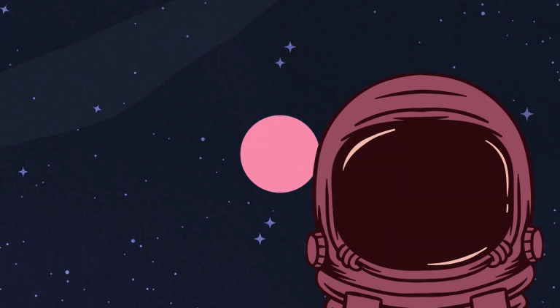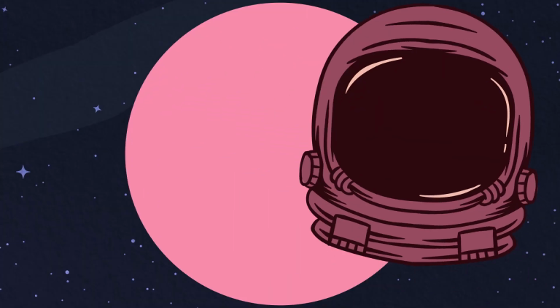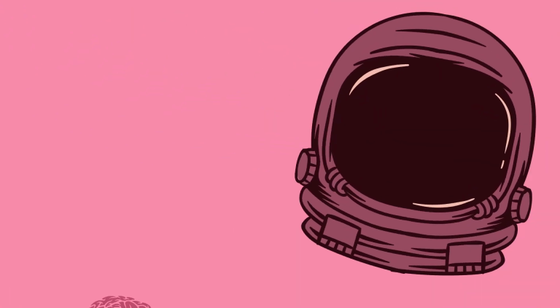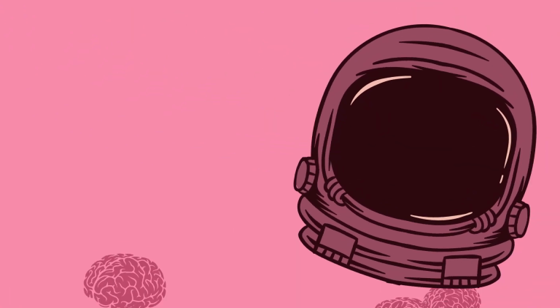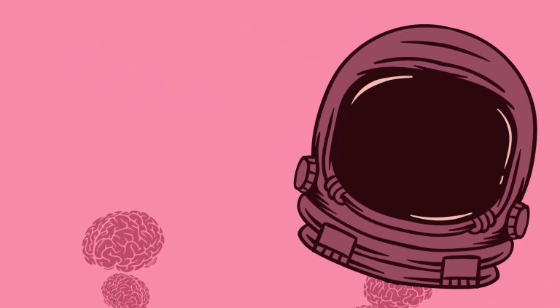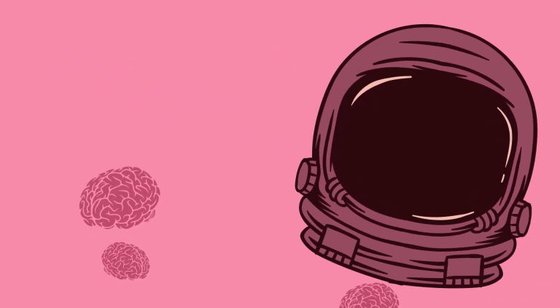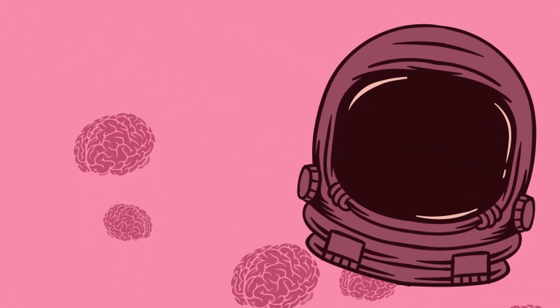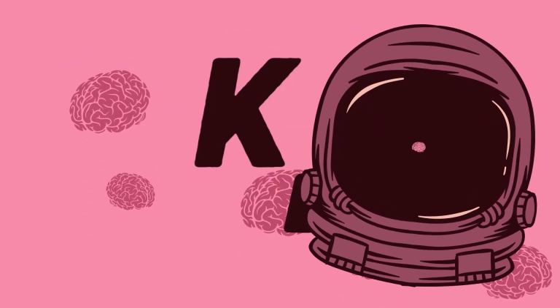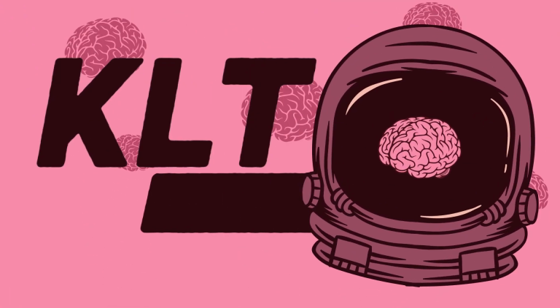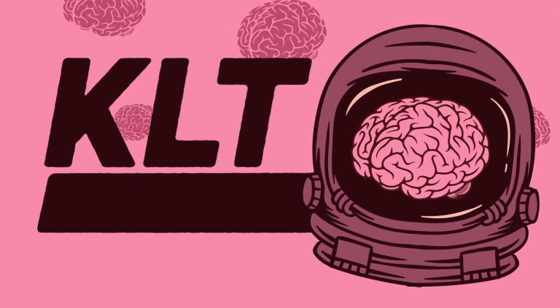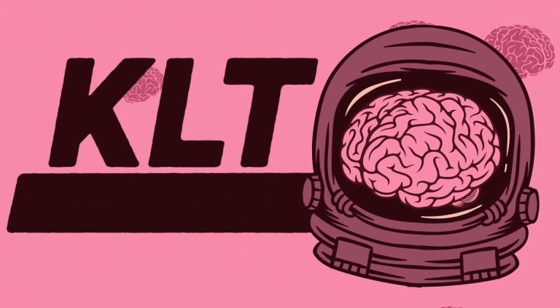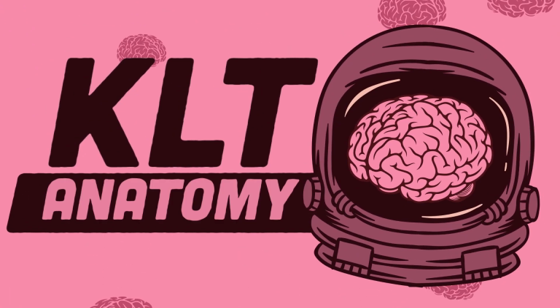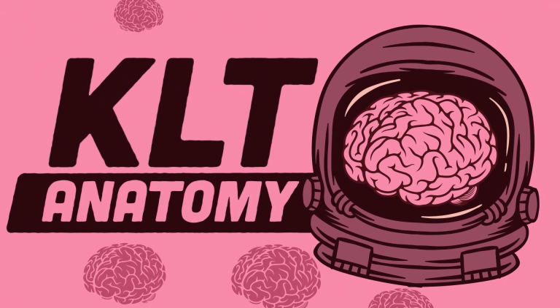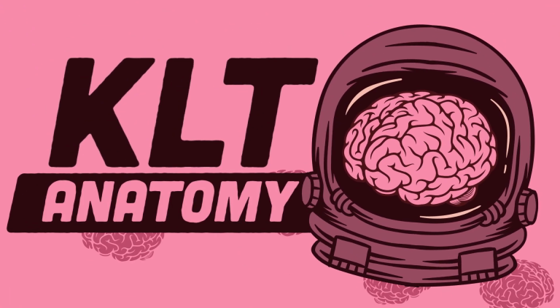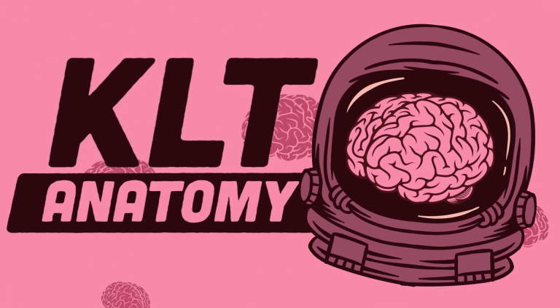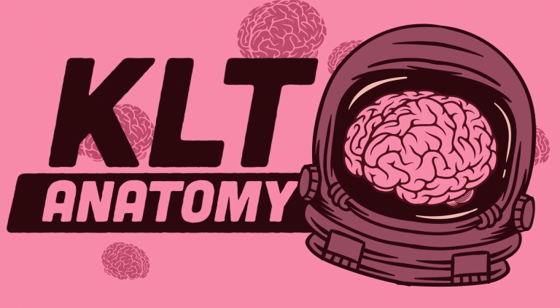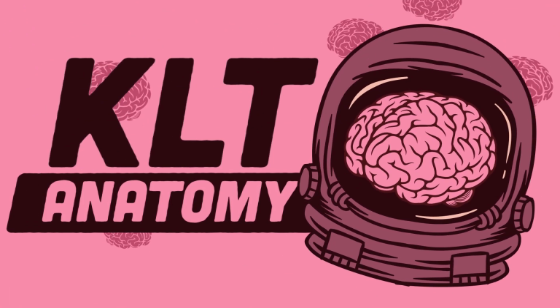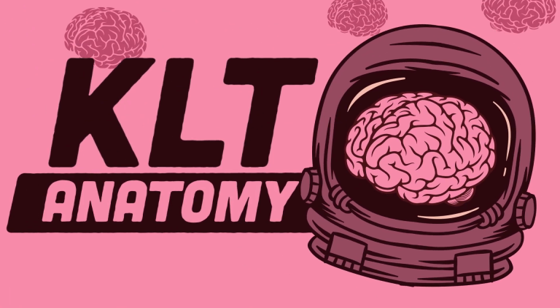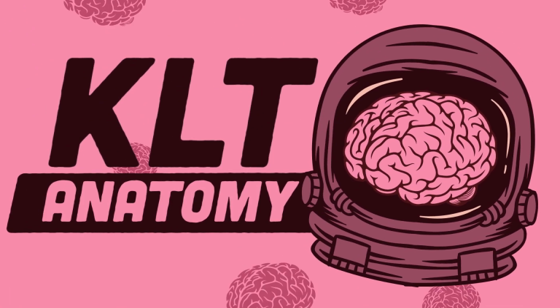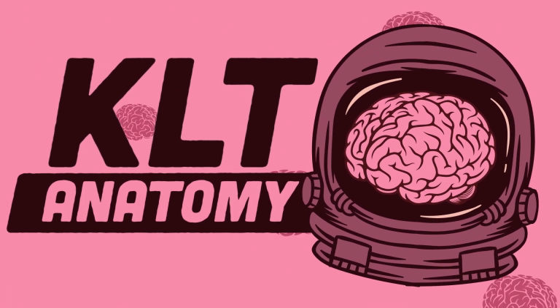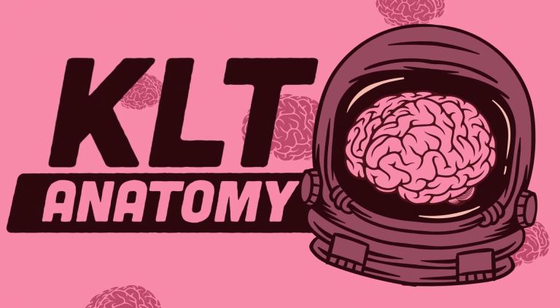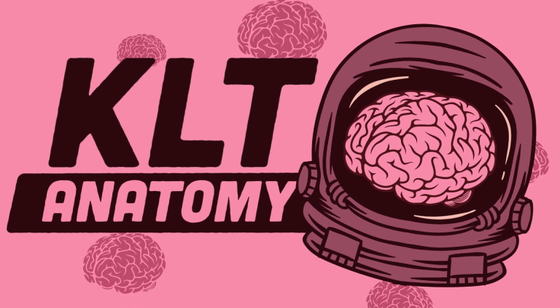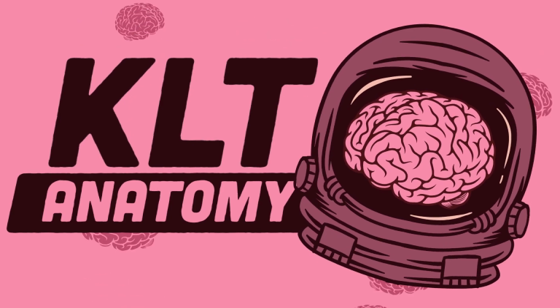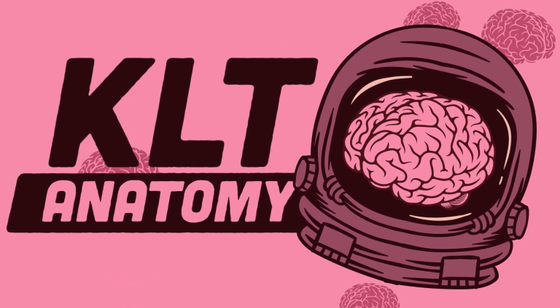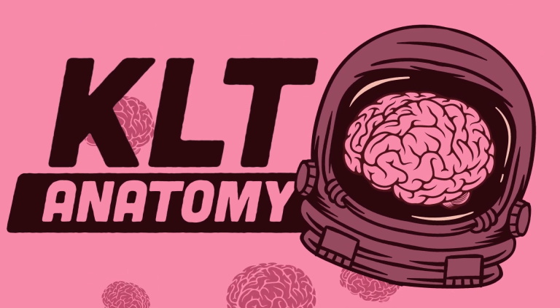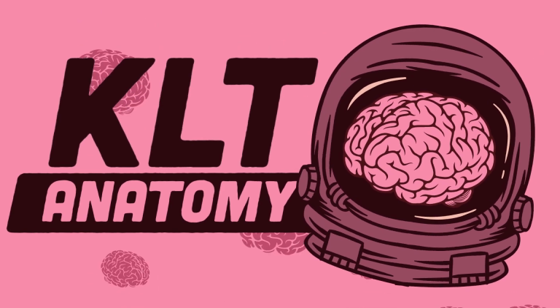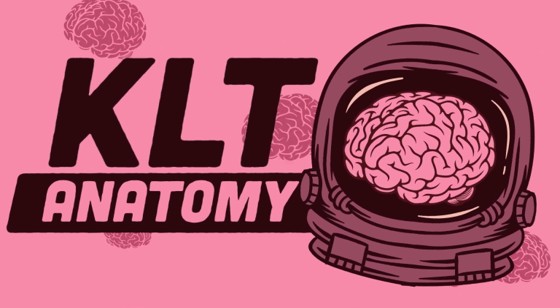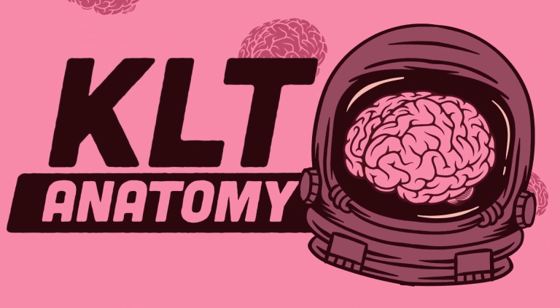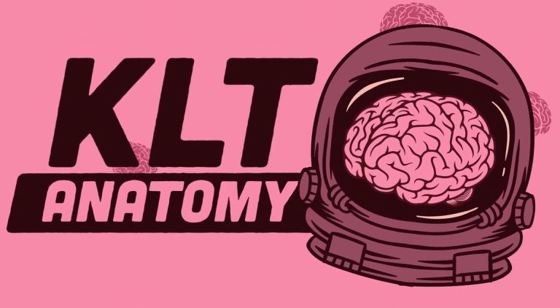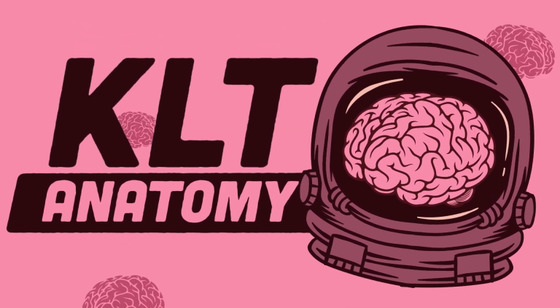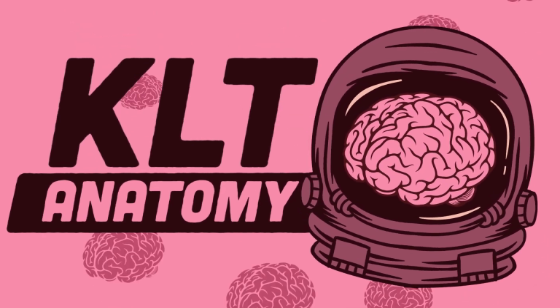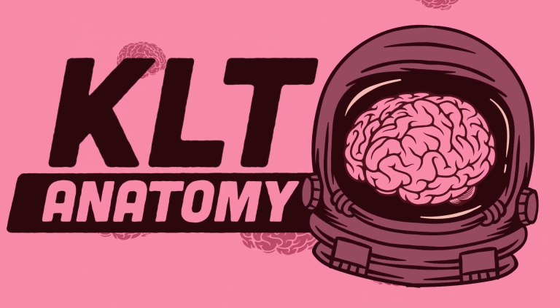Go to the new KLT Anatomy channel. Click the link in the description below. Go to the next video.